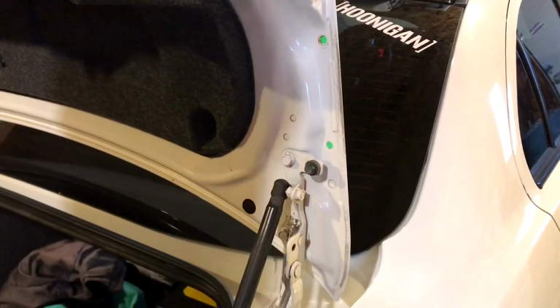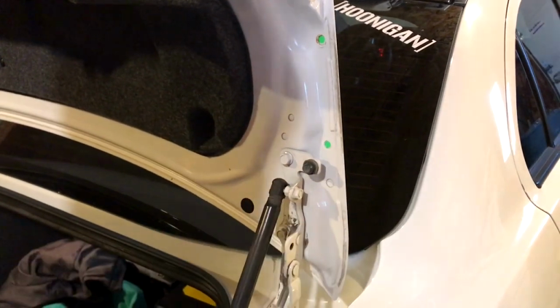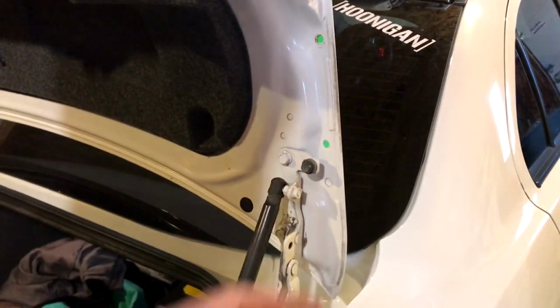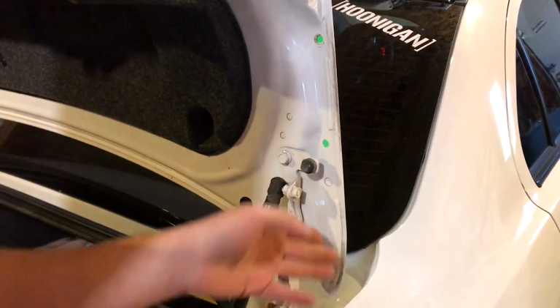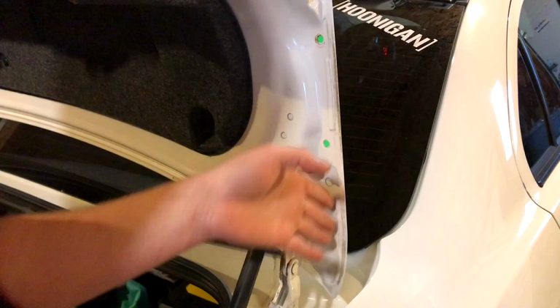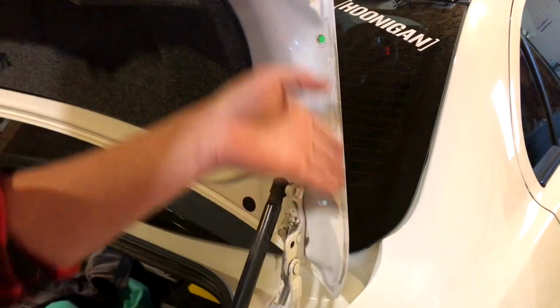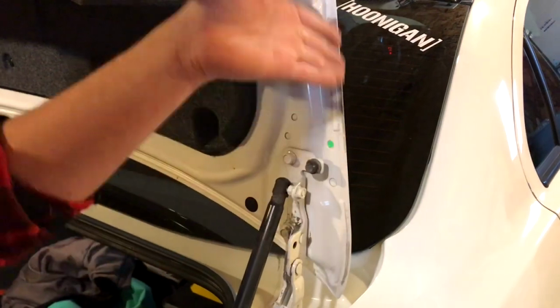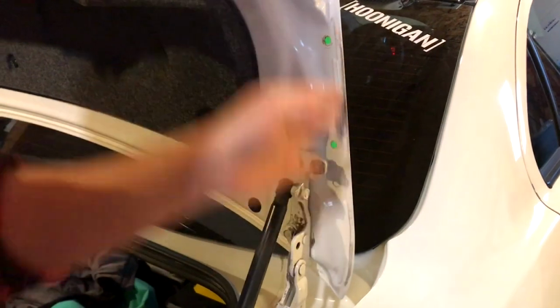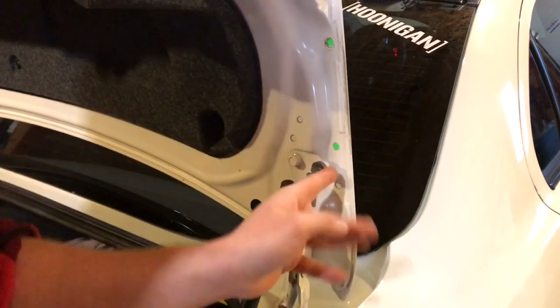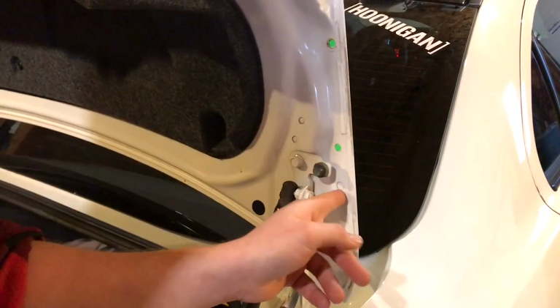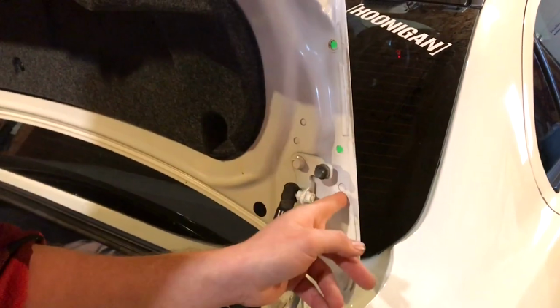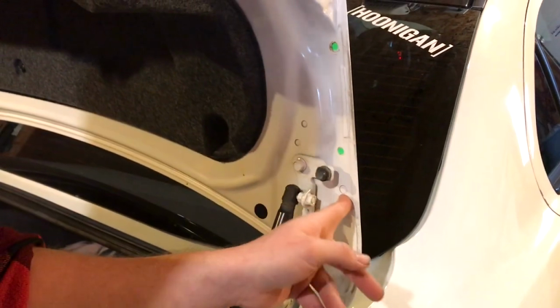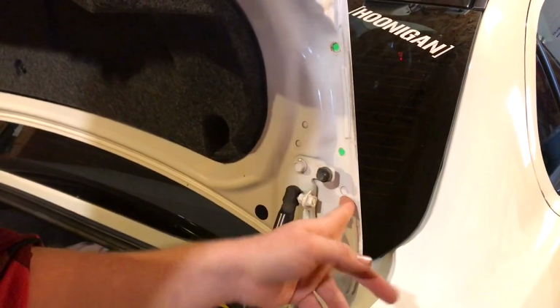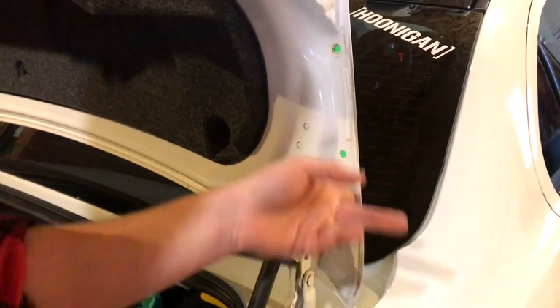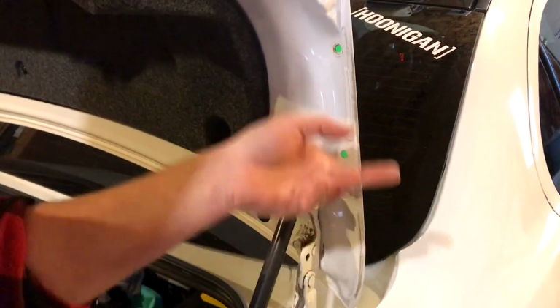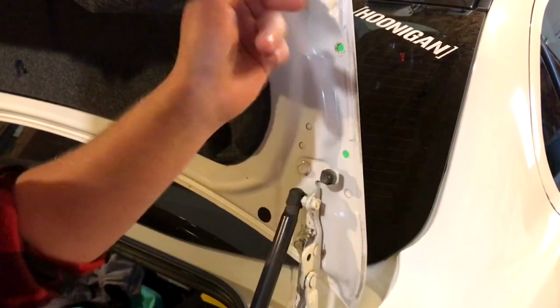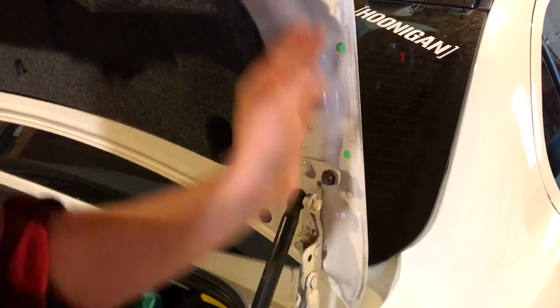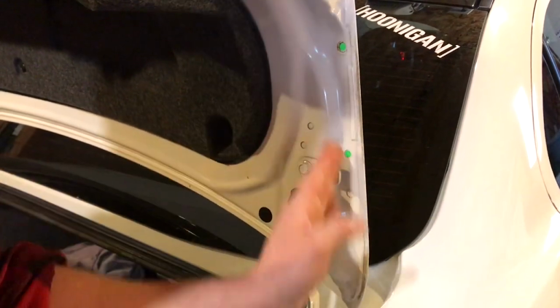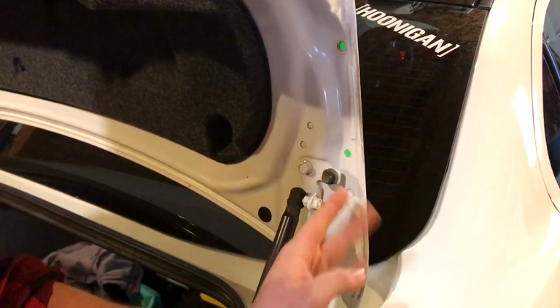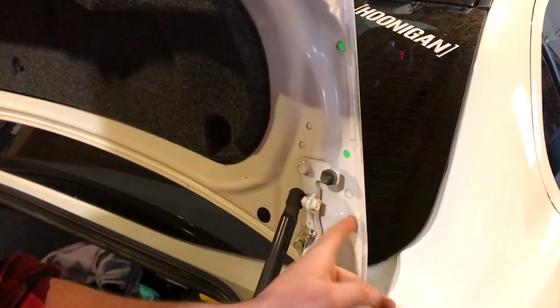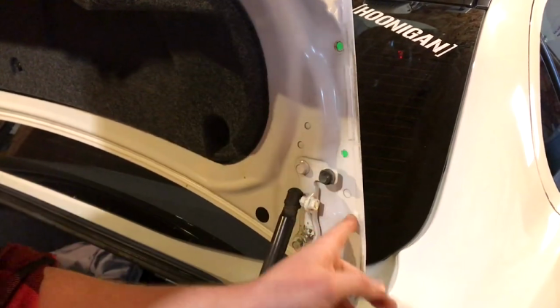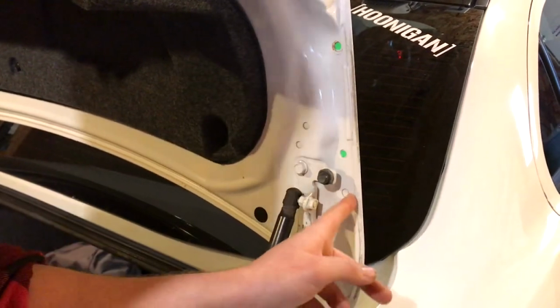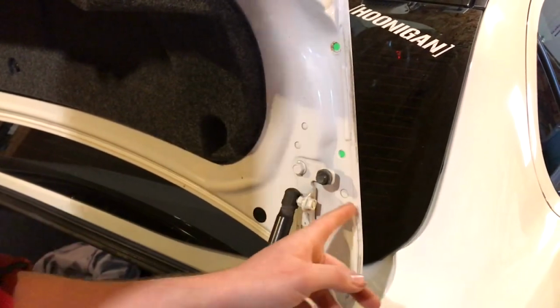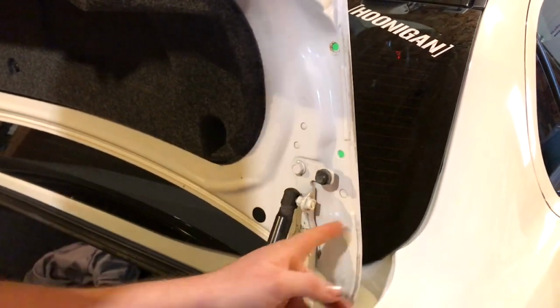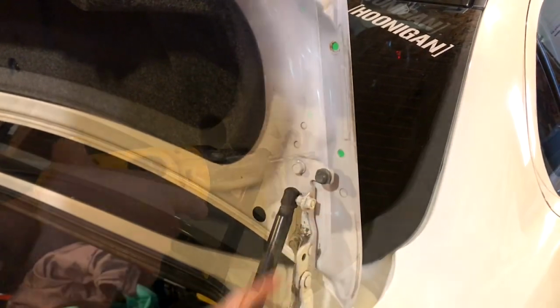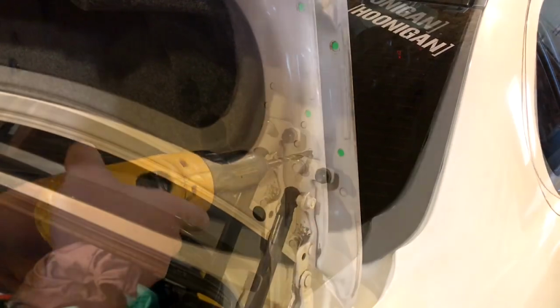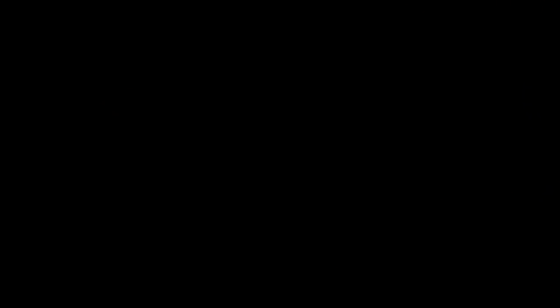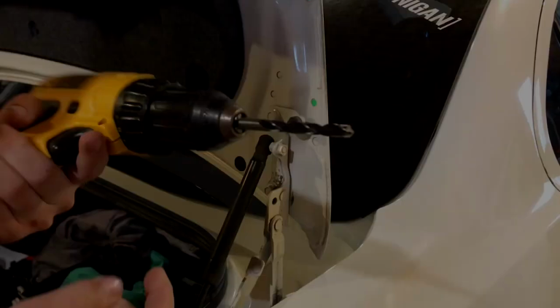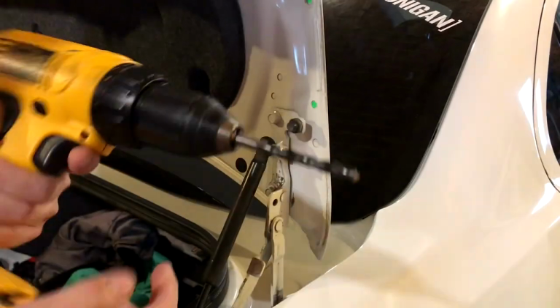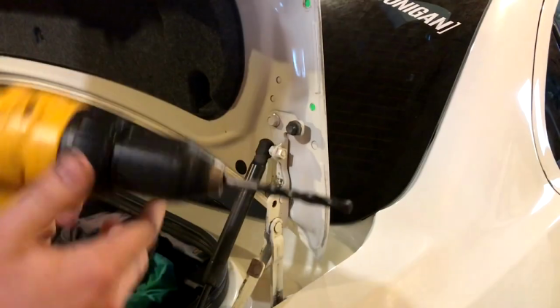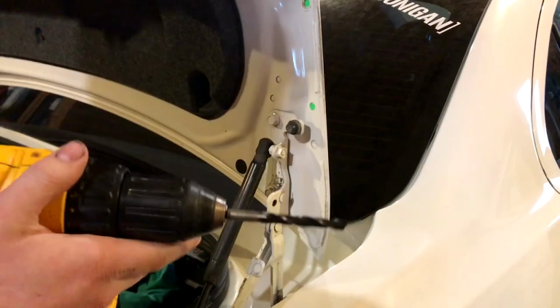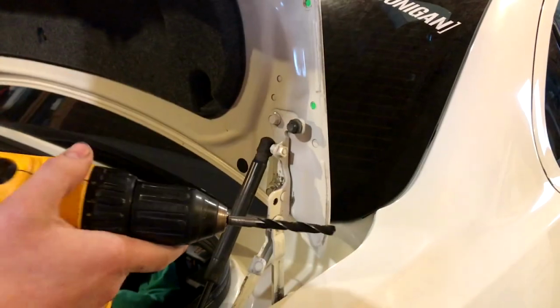This is where we're gonna be drilling right here. The other two holes are right here, so we're just gonna drill this one out — it's just the extra support hole for the evo wing.